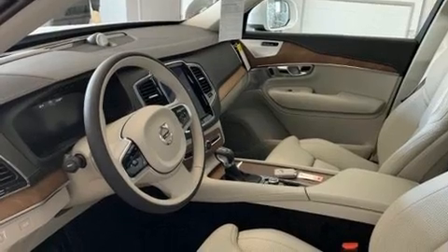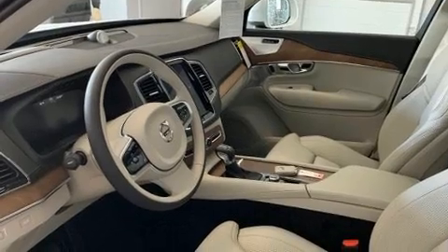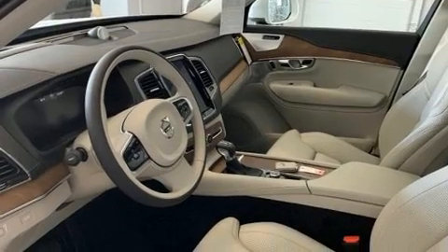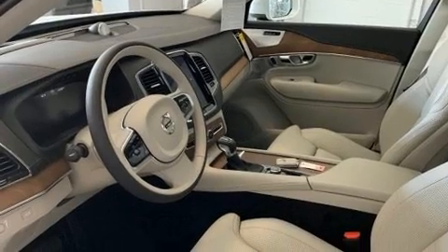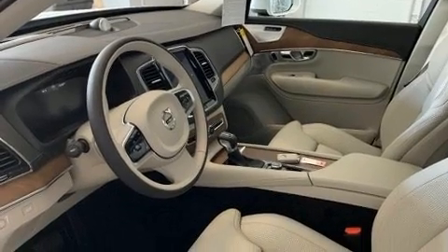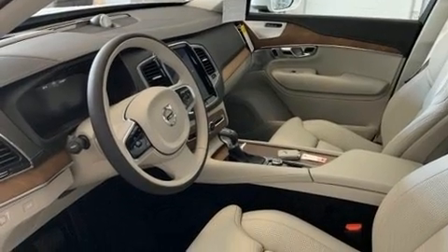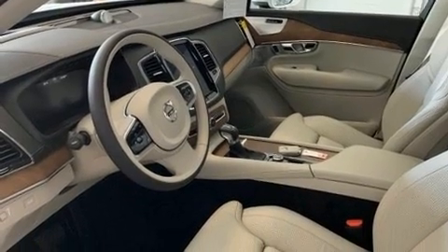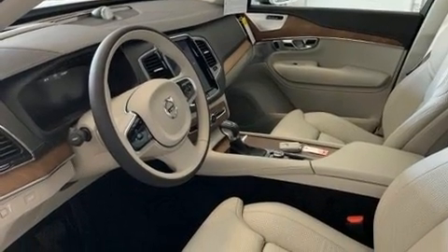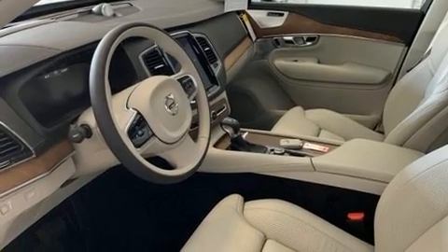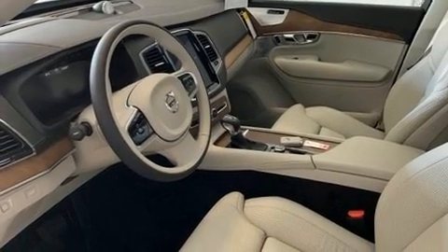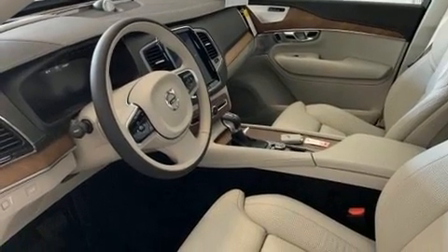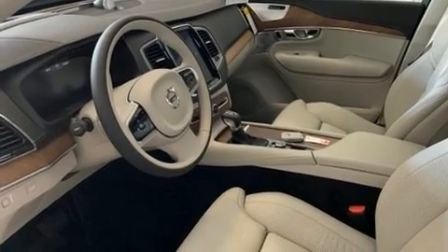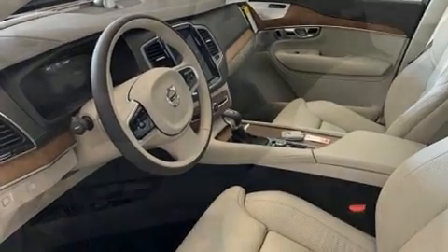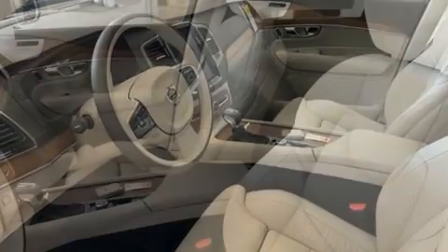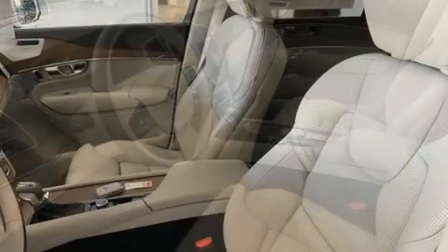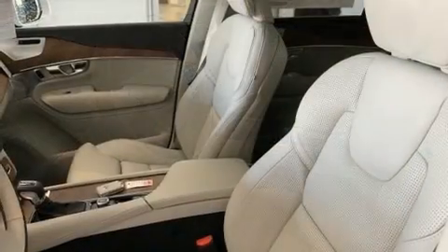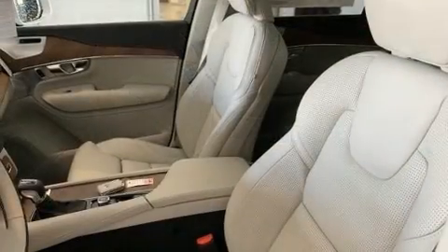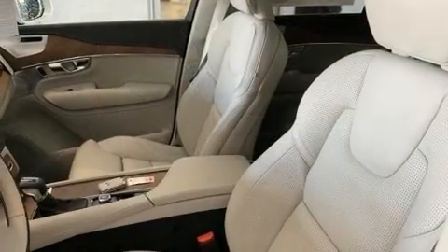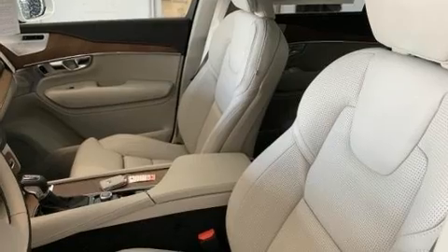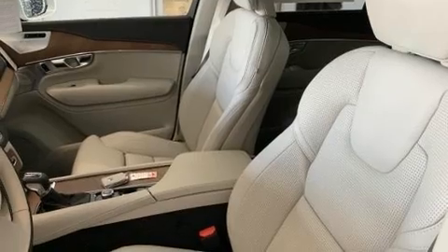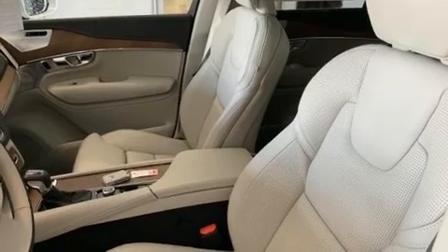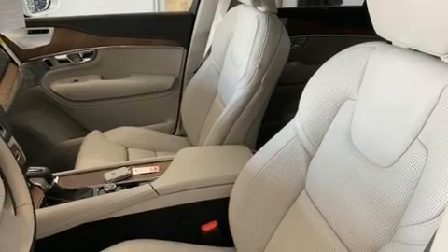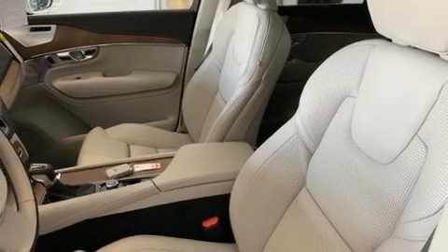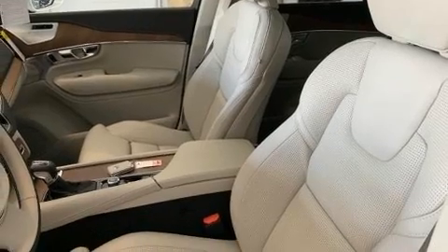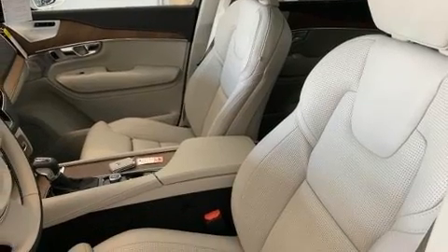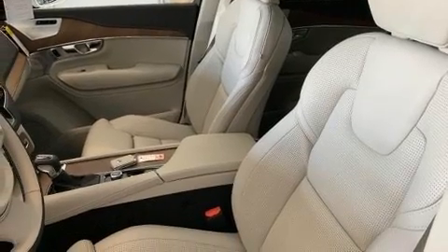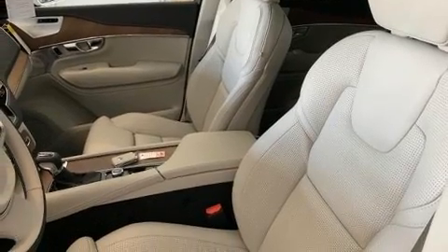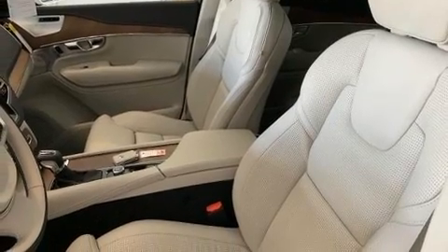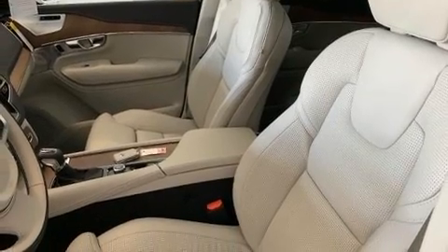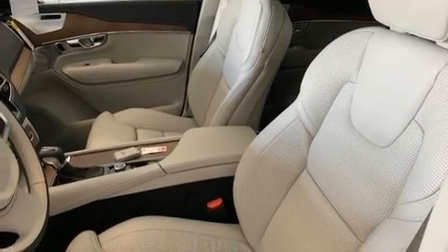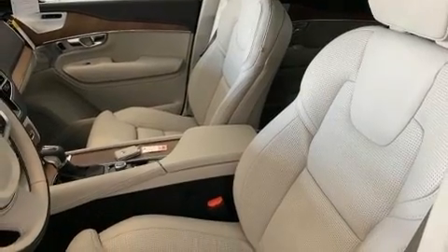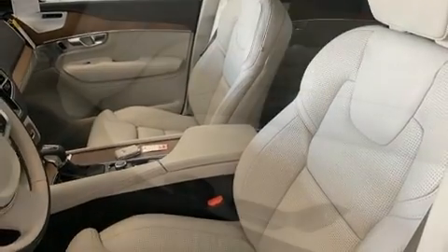Audio features include a CD player with MP3 capability and 19 speakers, yielding a symphony-like audio experience.